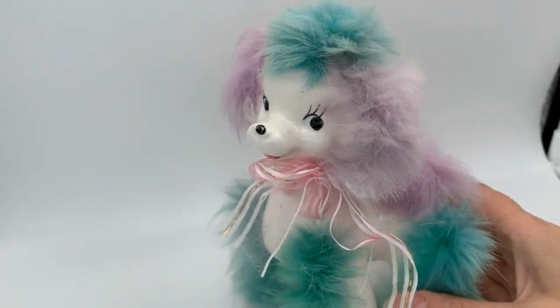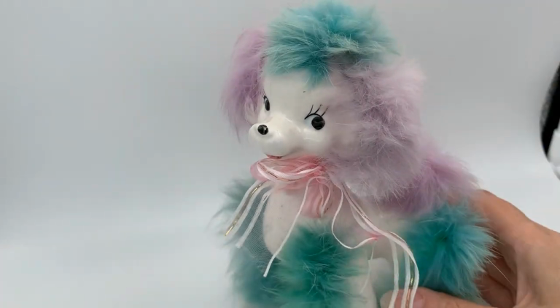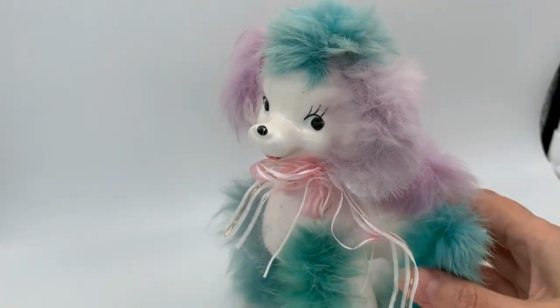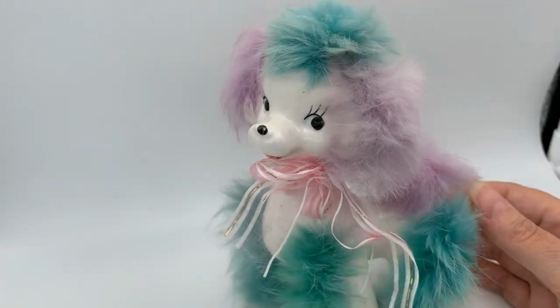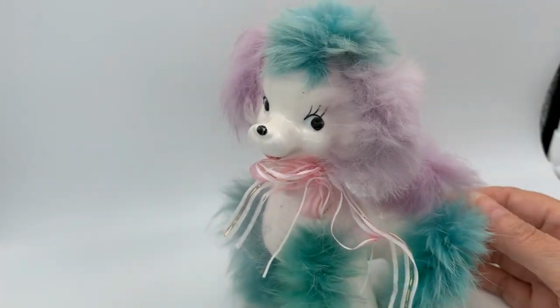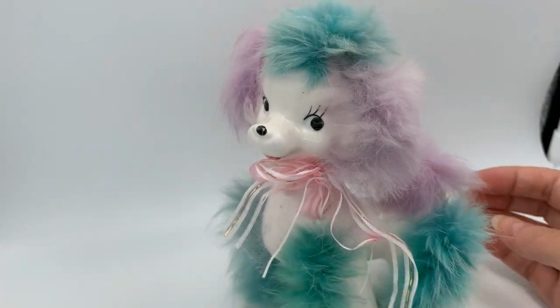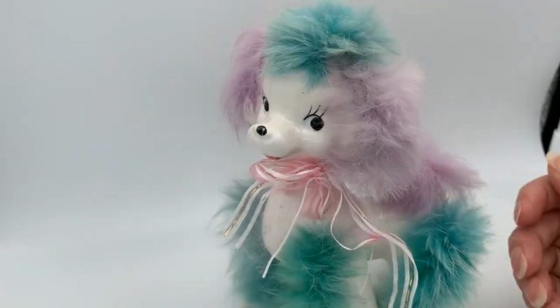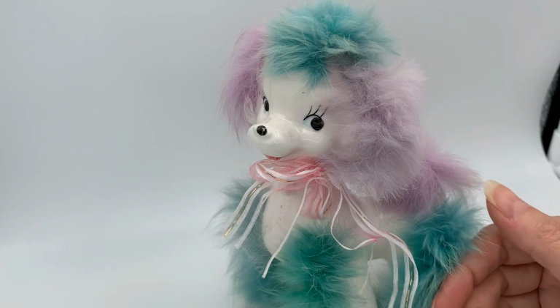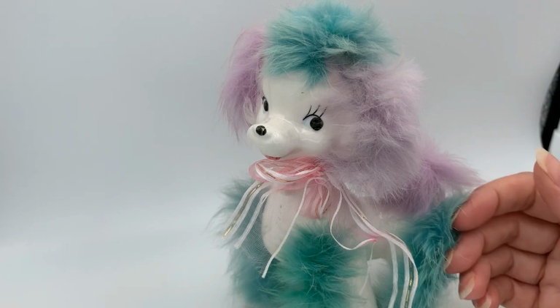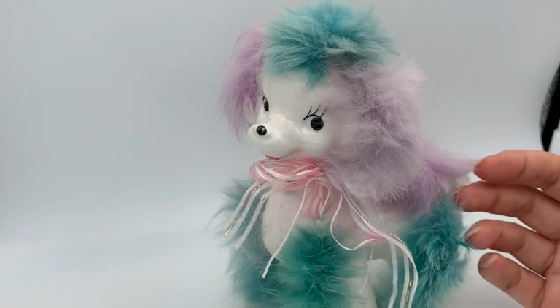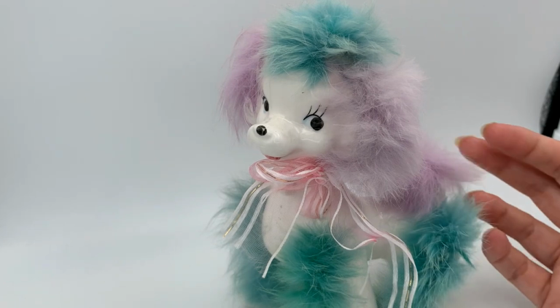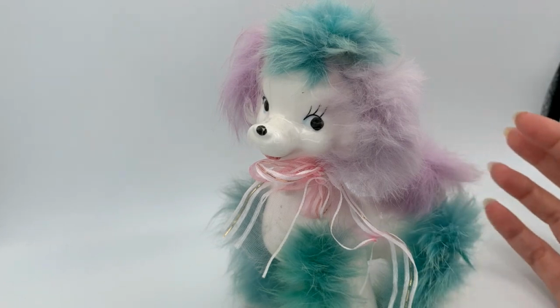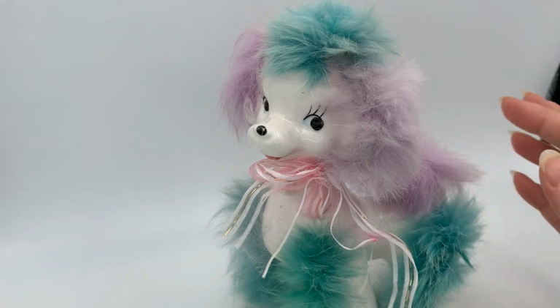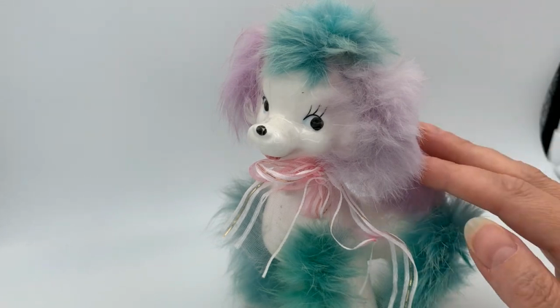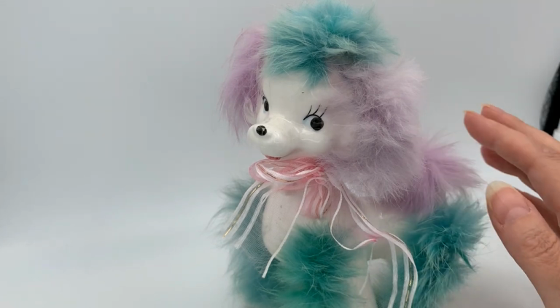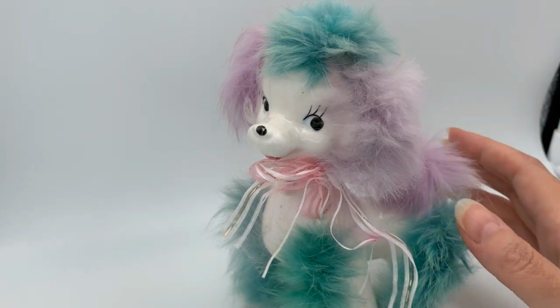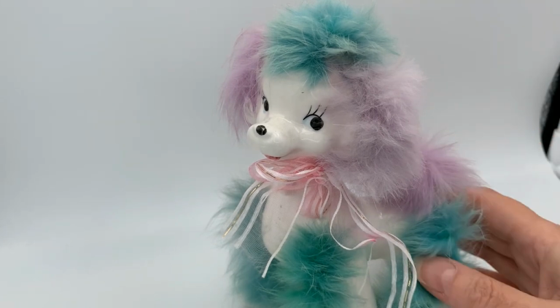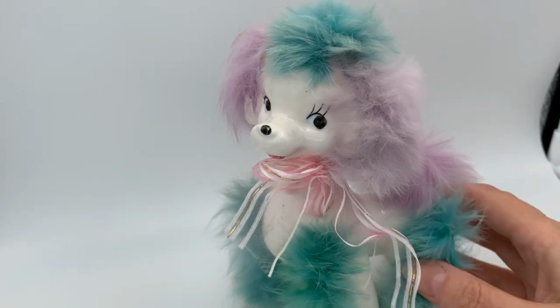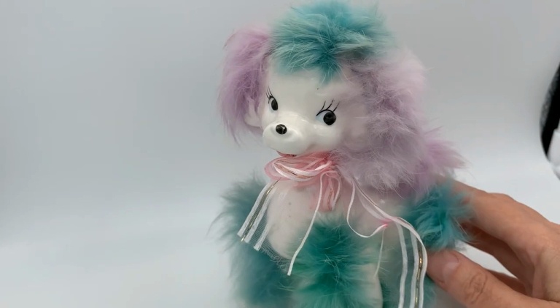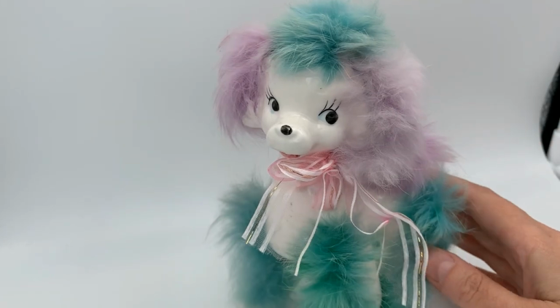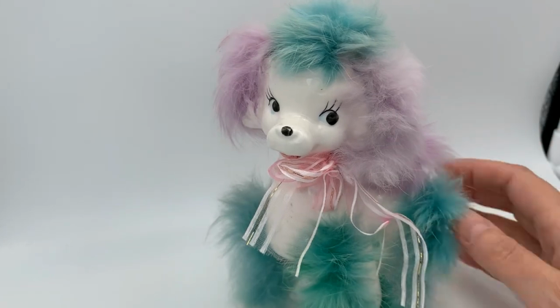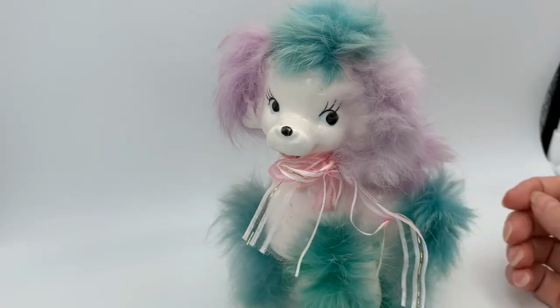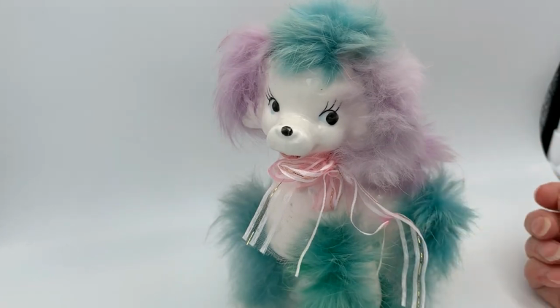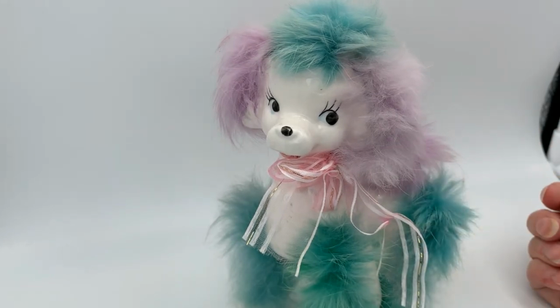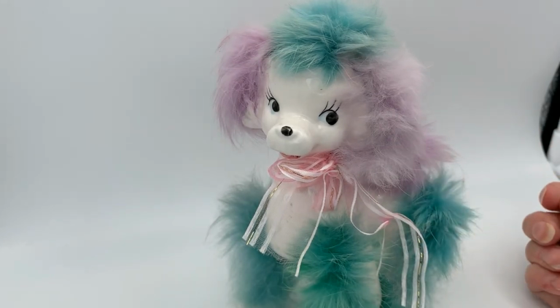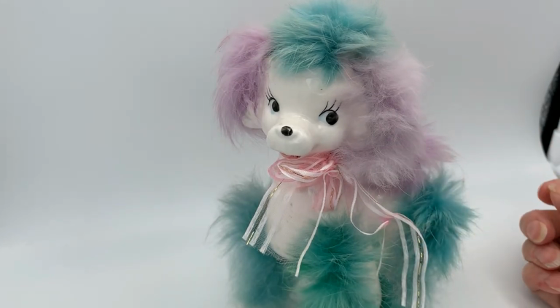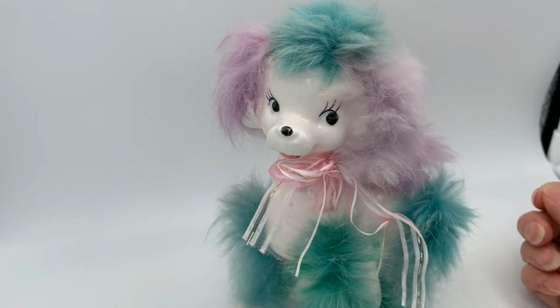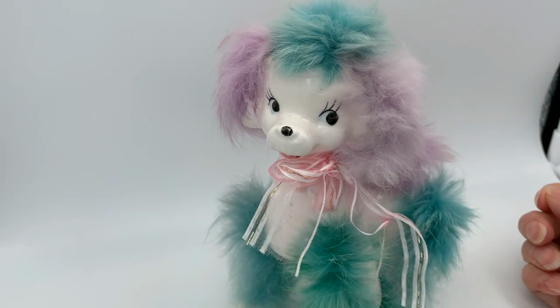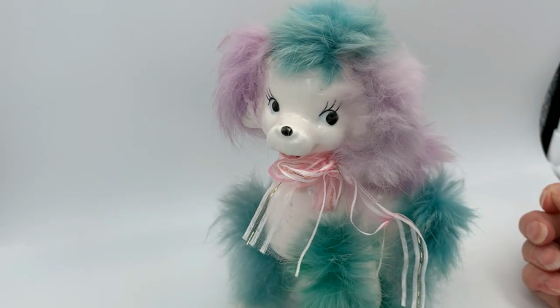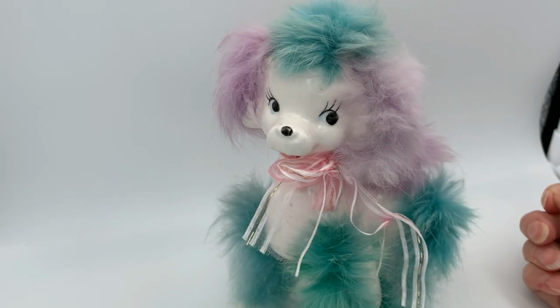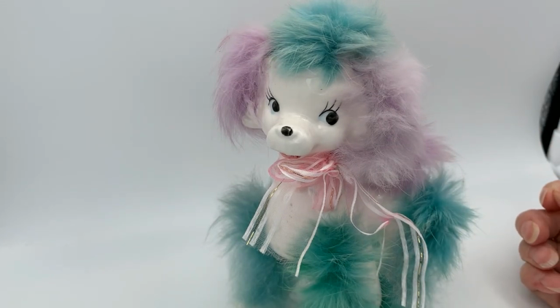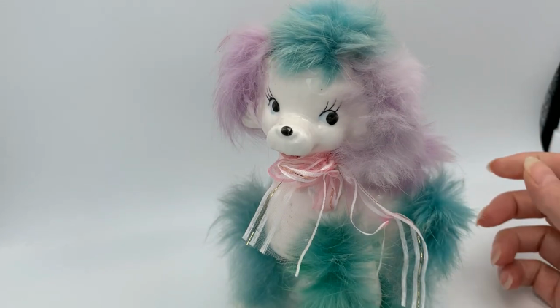He's cute, he's fun, really colorful — just kind of makes me smile every time I see him.